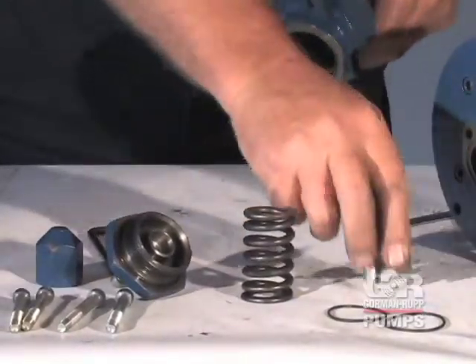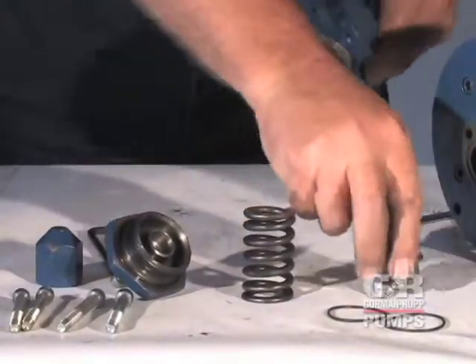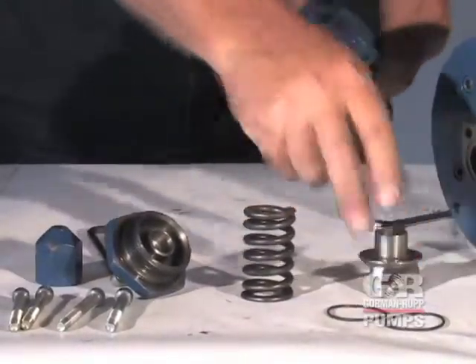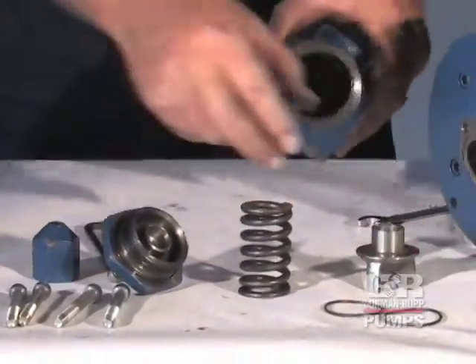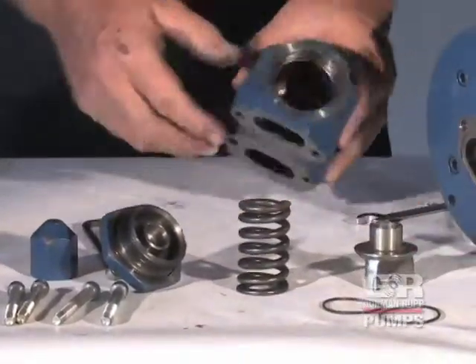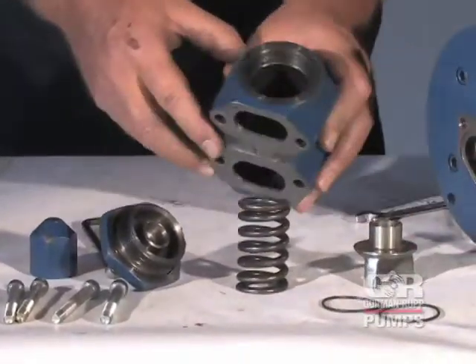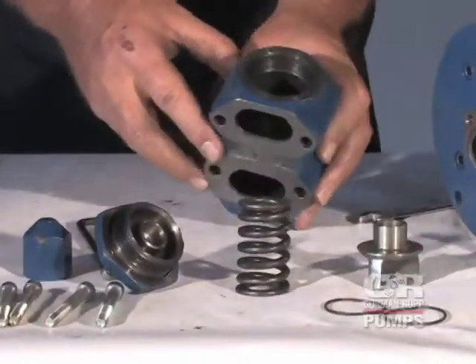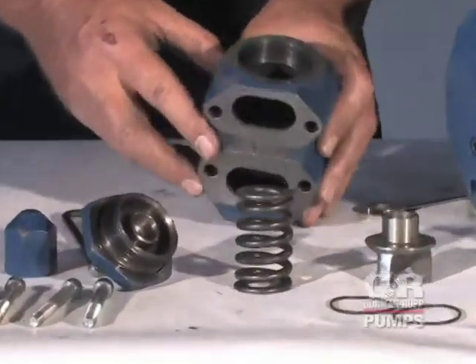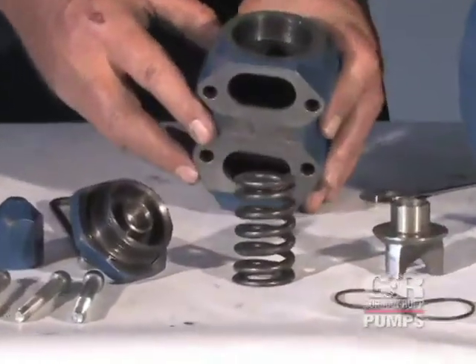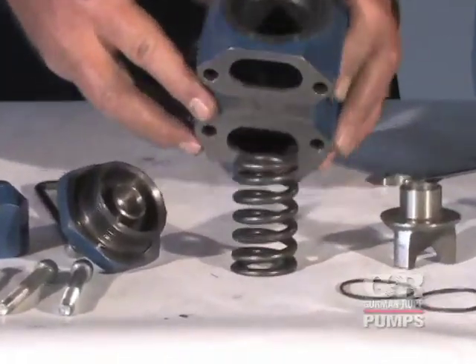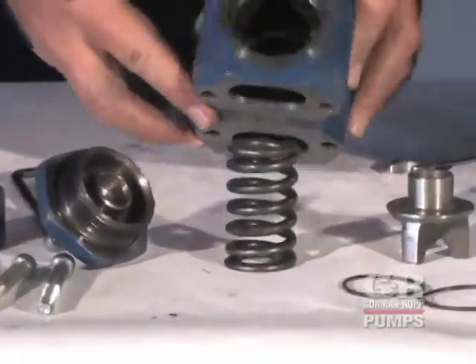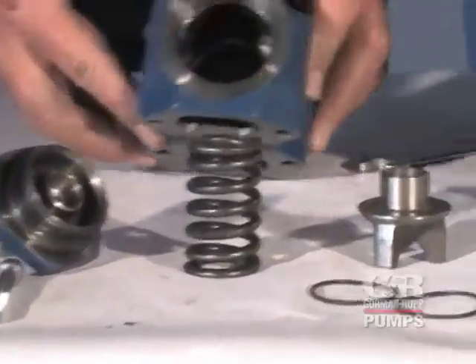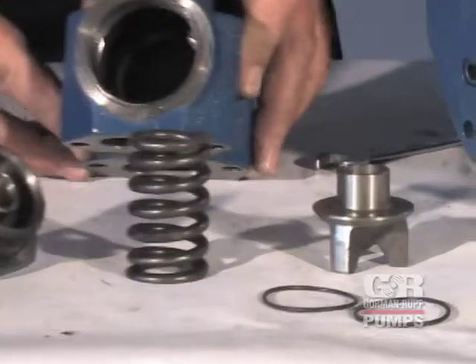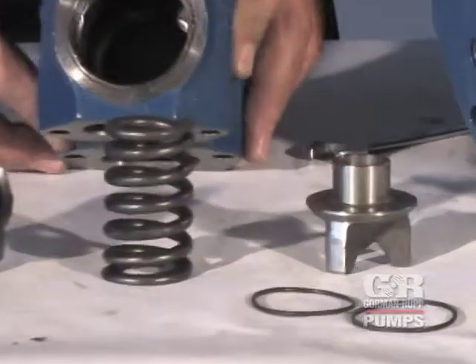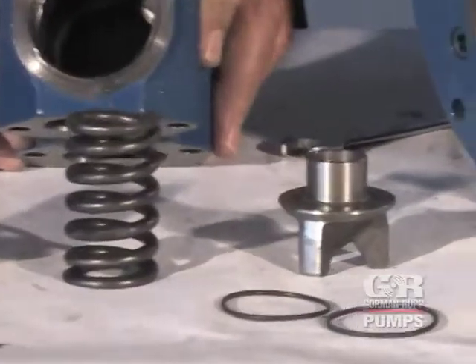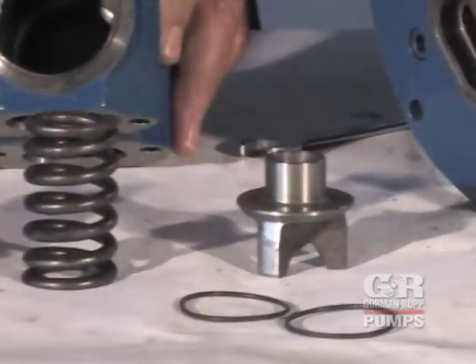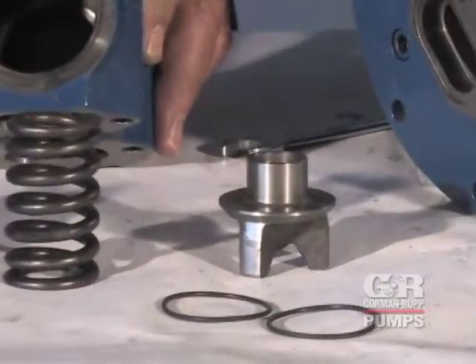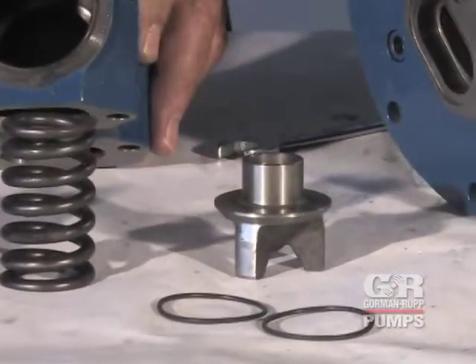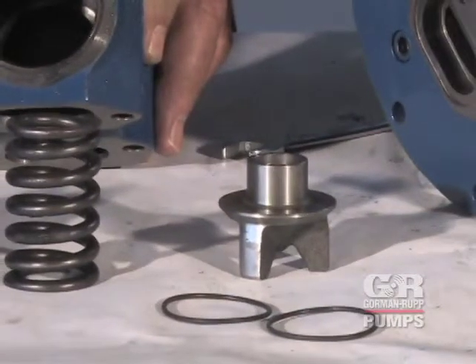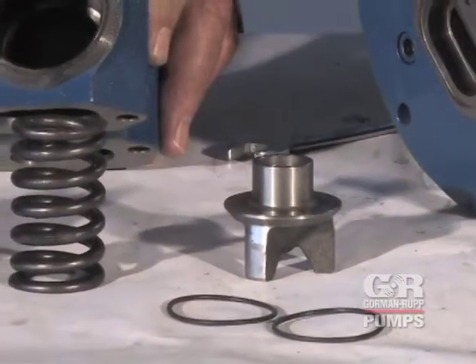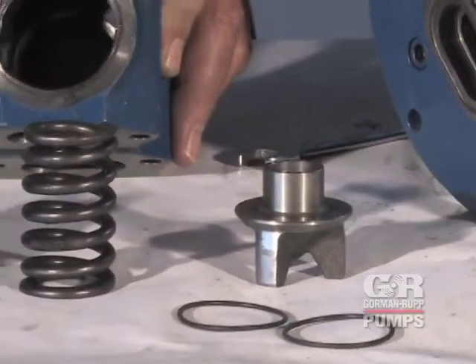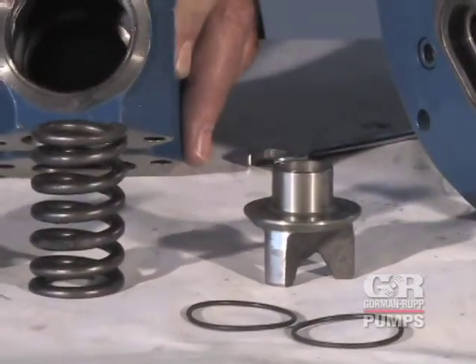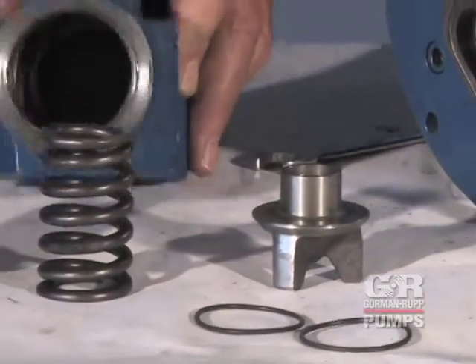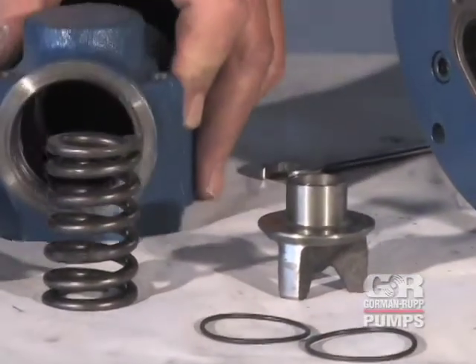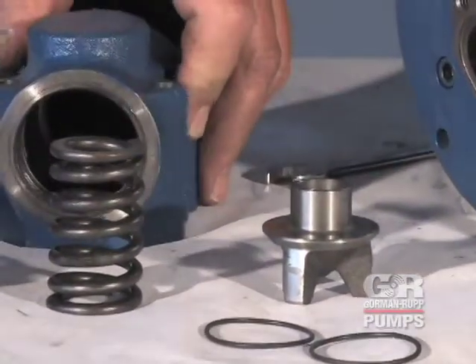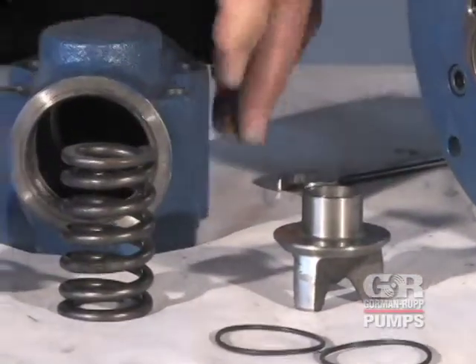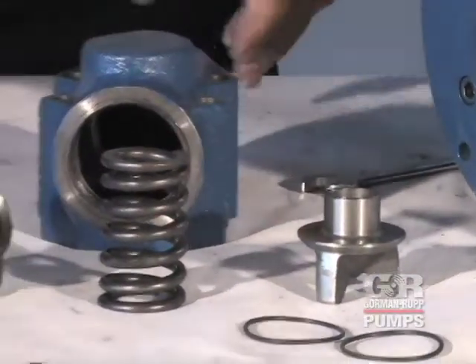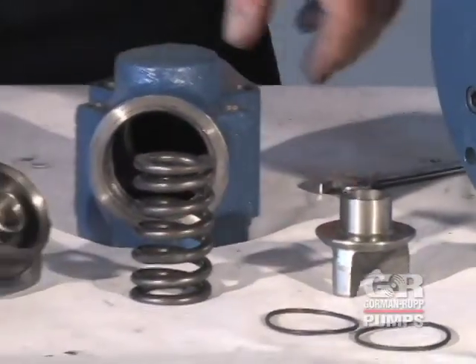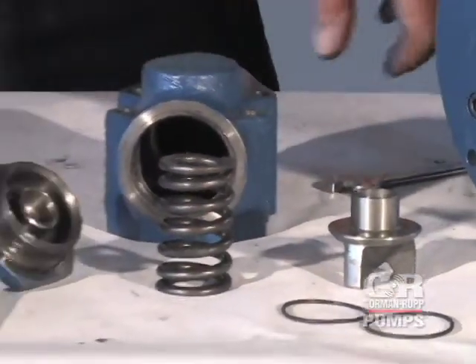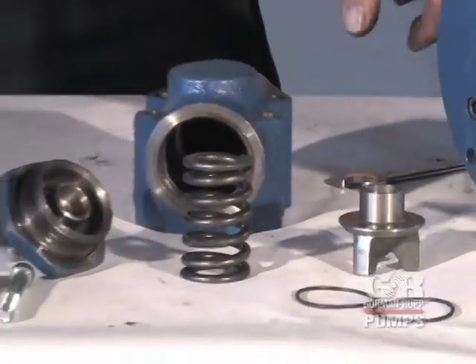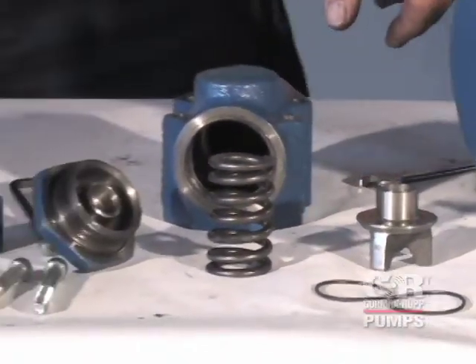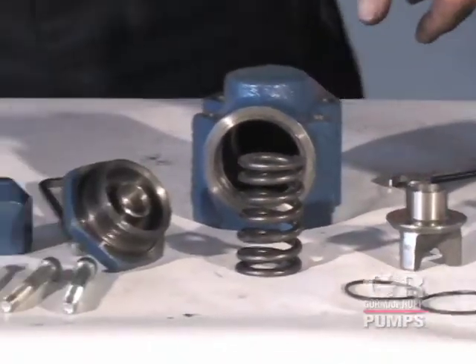The spring guide is an O-ring fit in the bonnet. Remove and discard the O-rings.